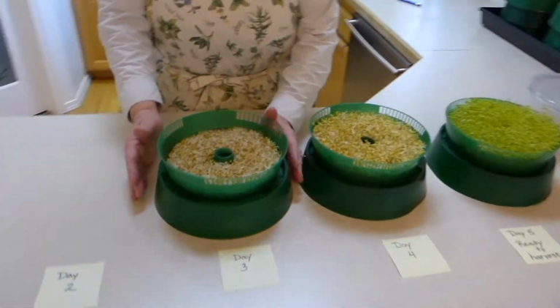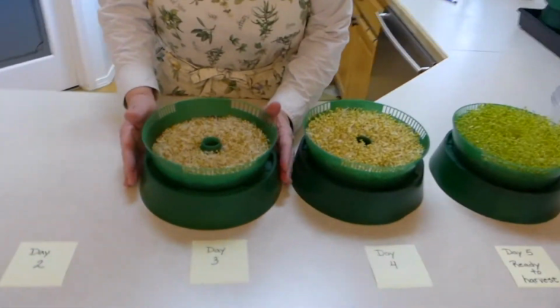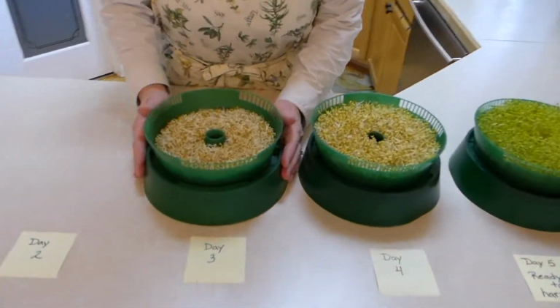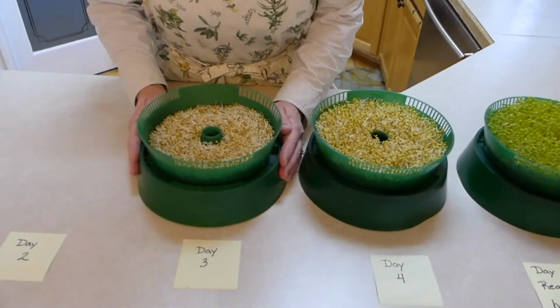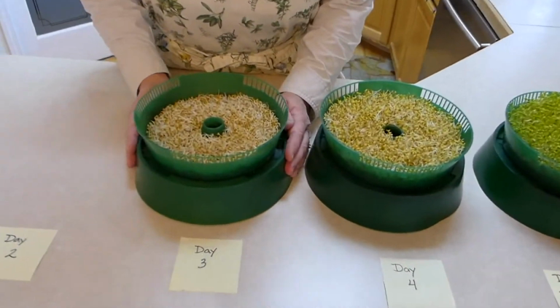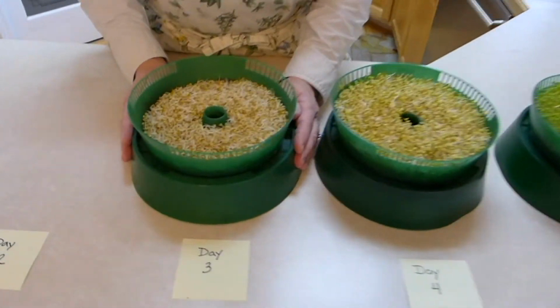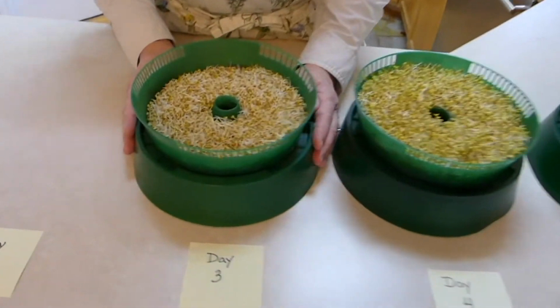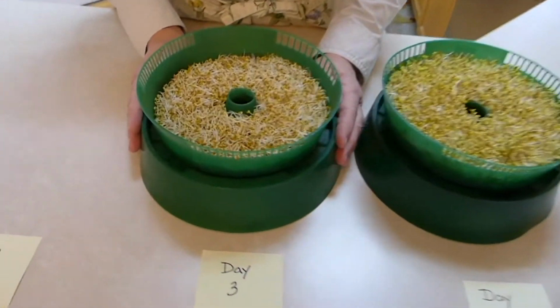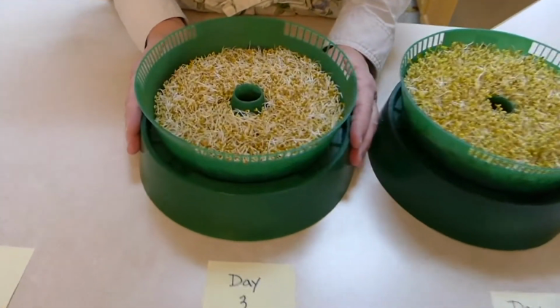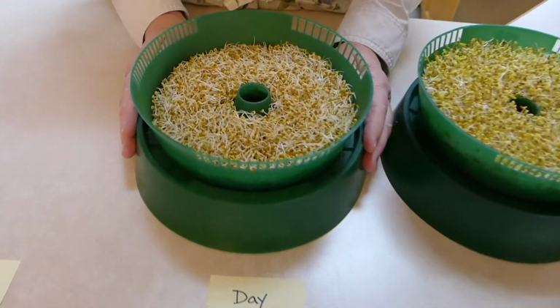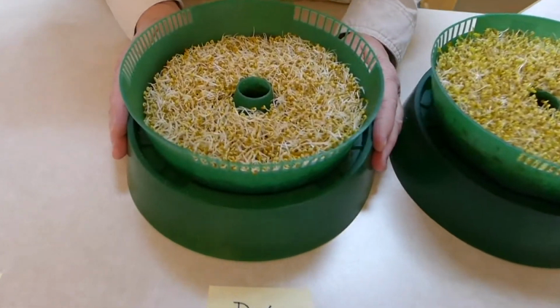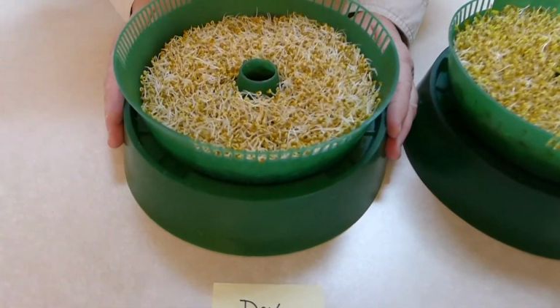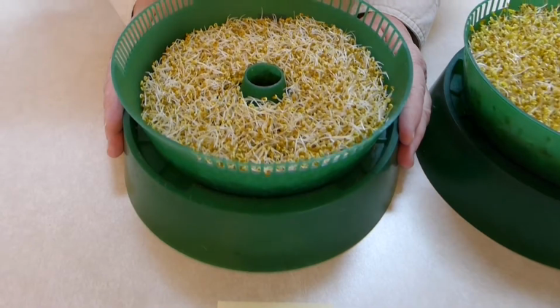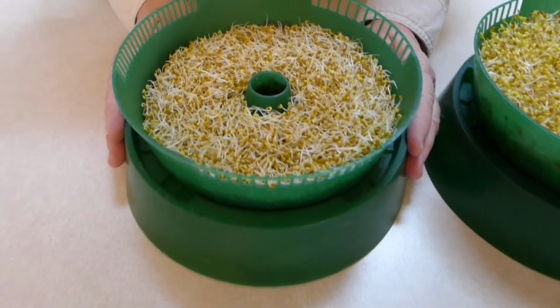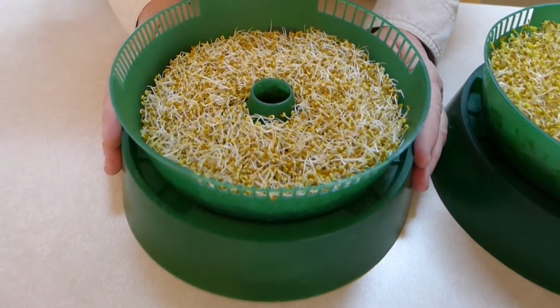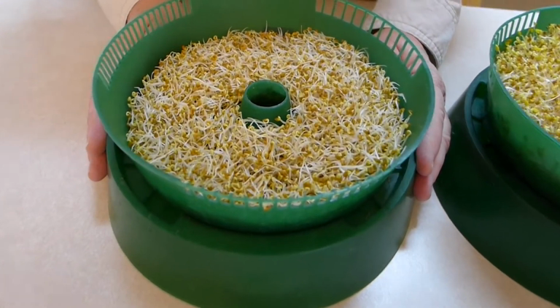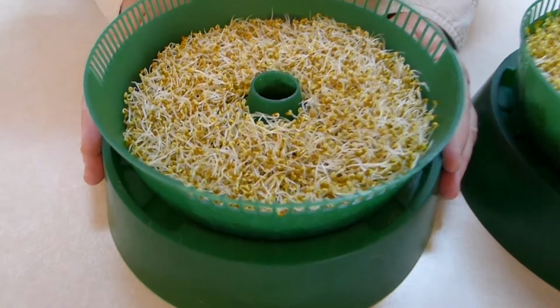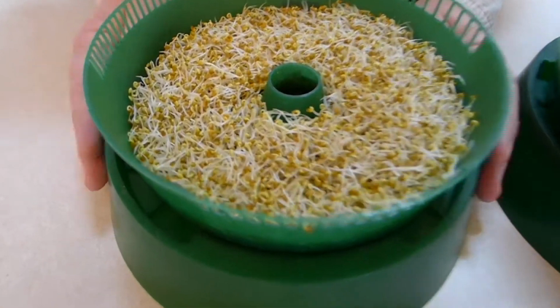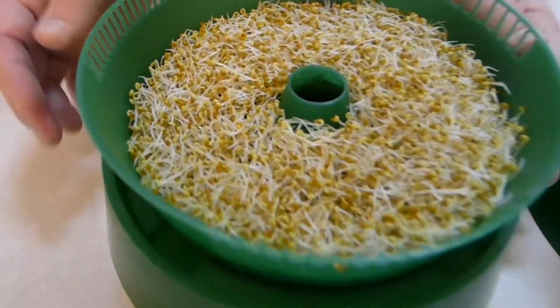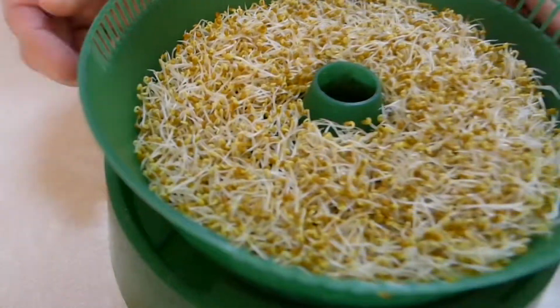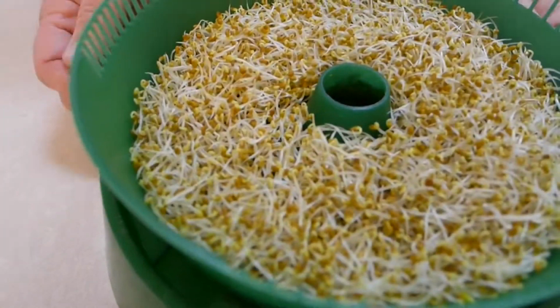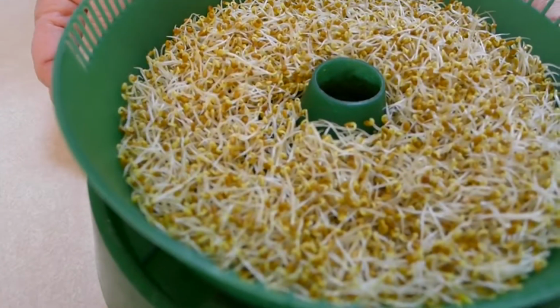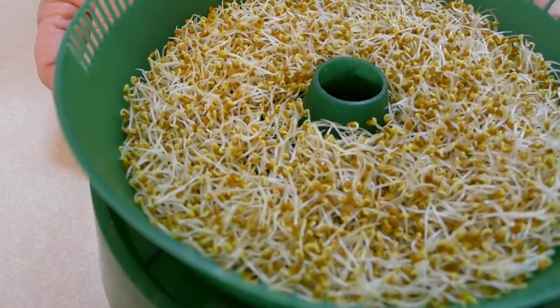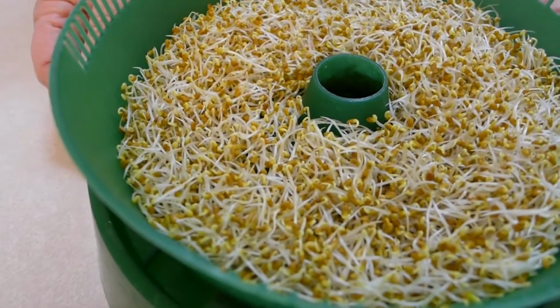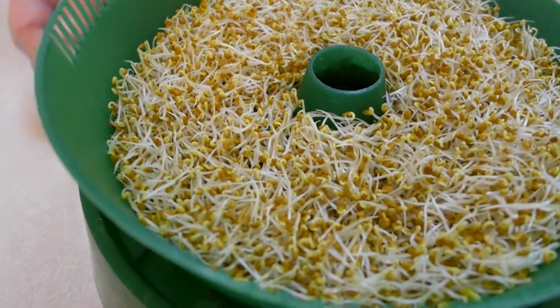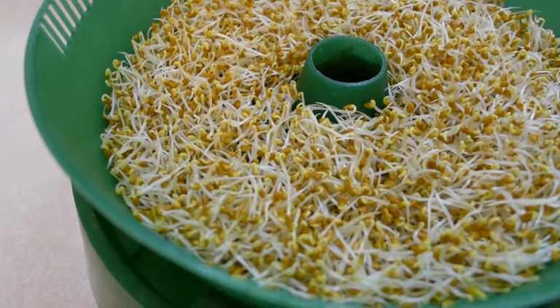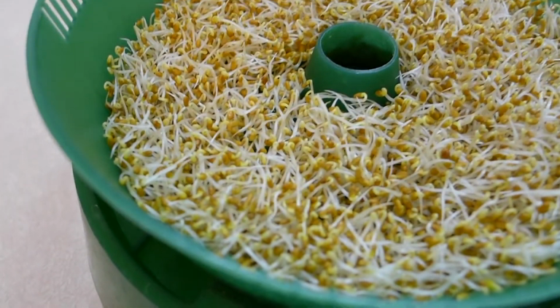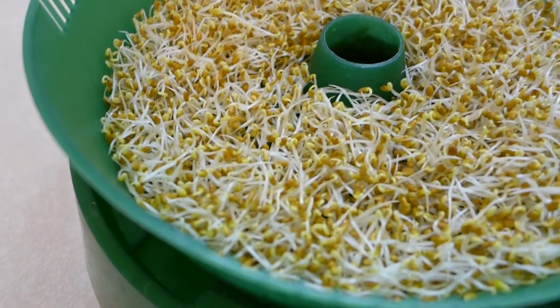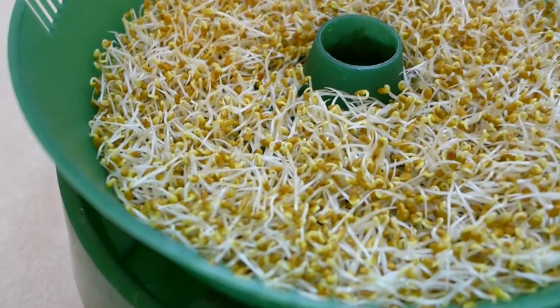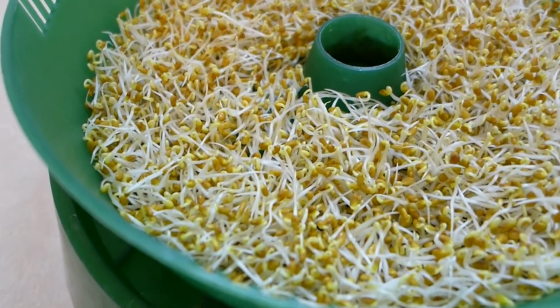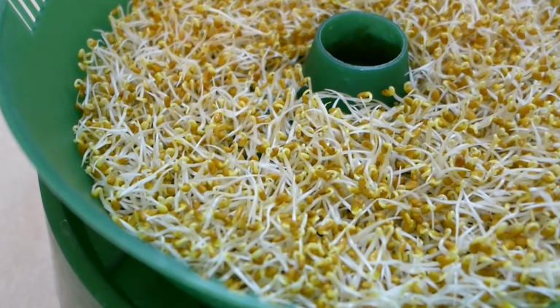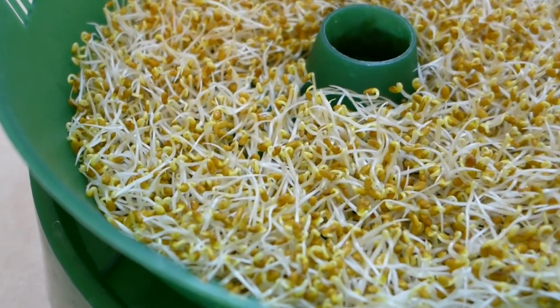So this is day three. They're getting big. Yes they are.